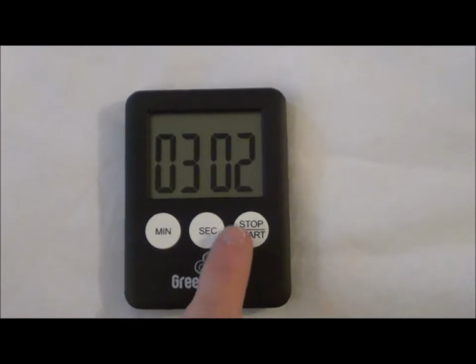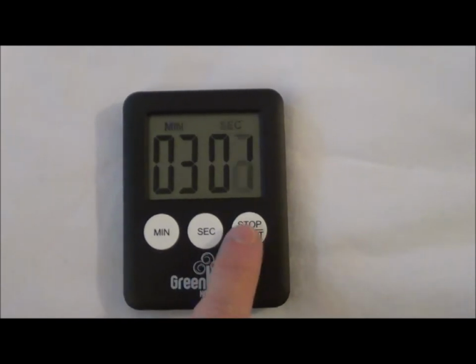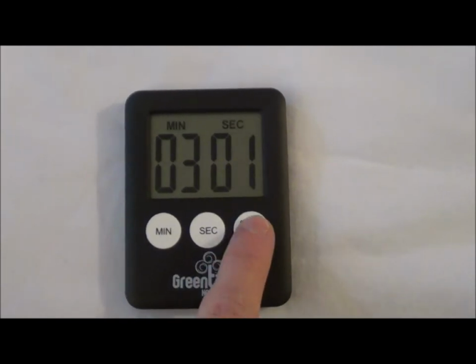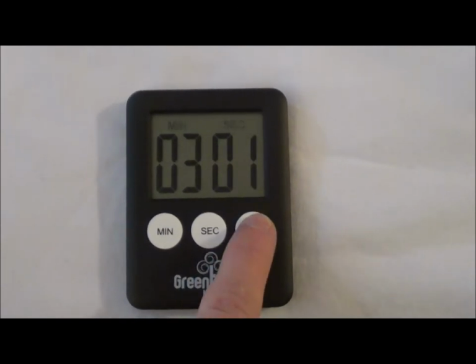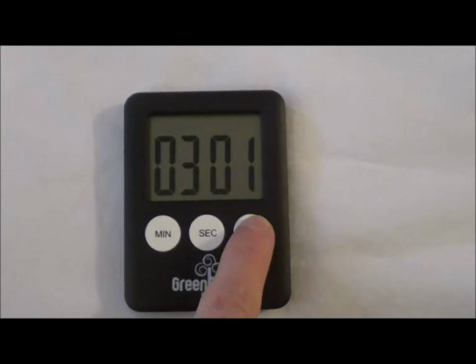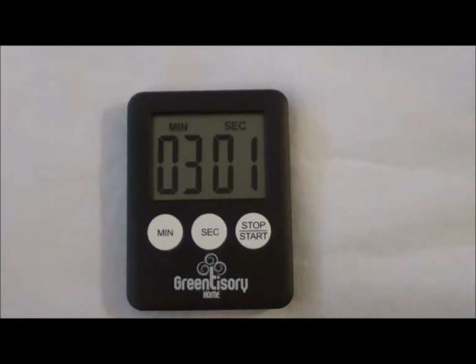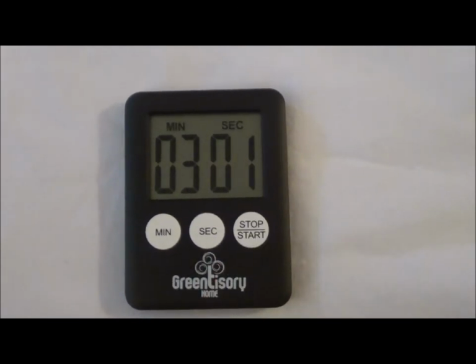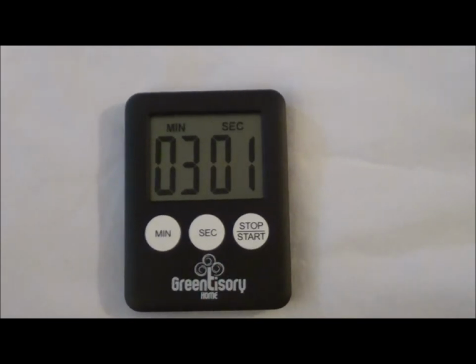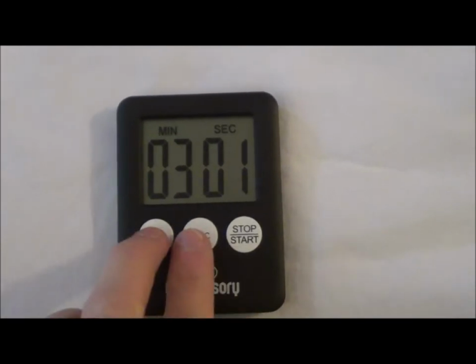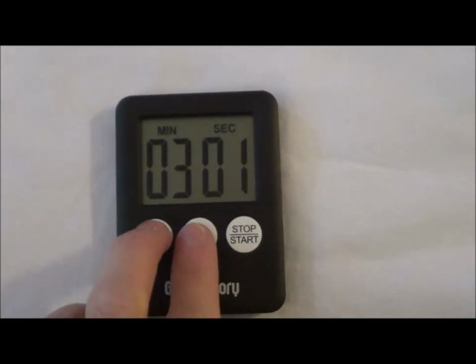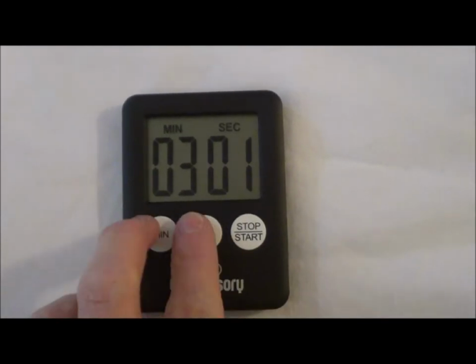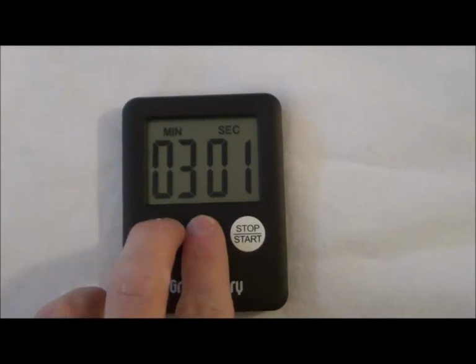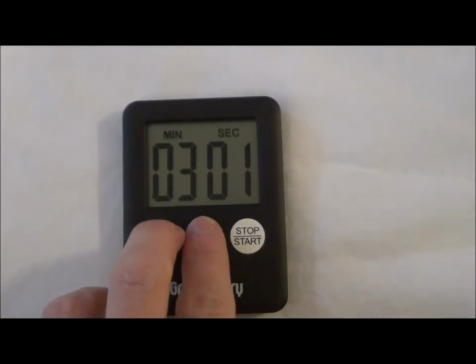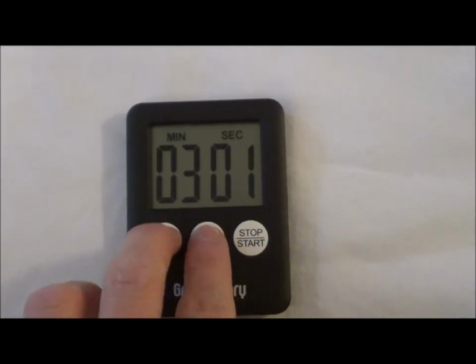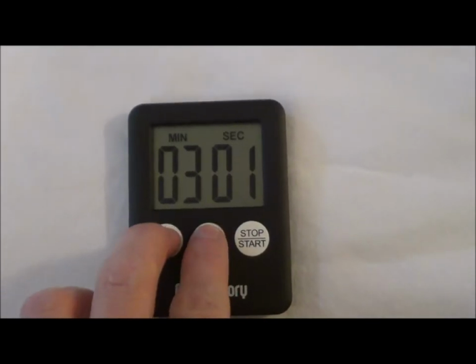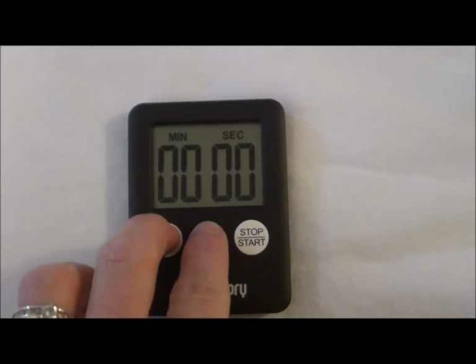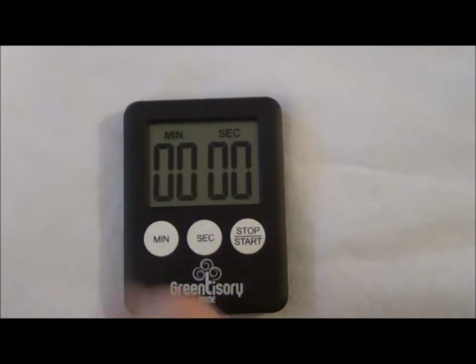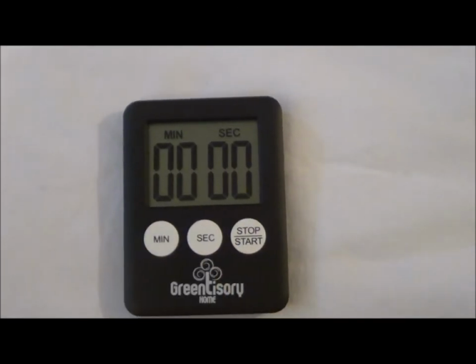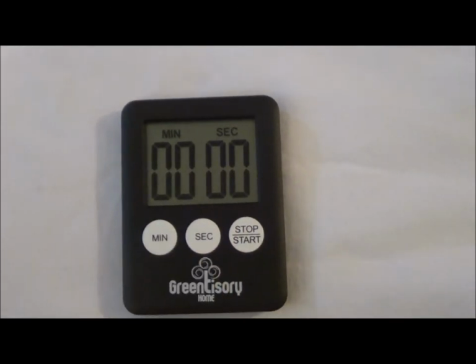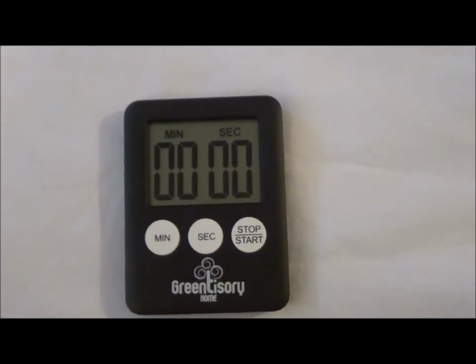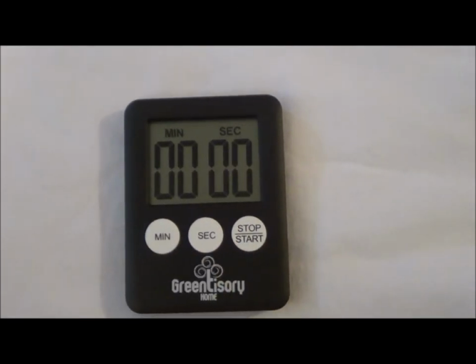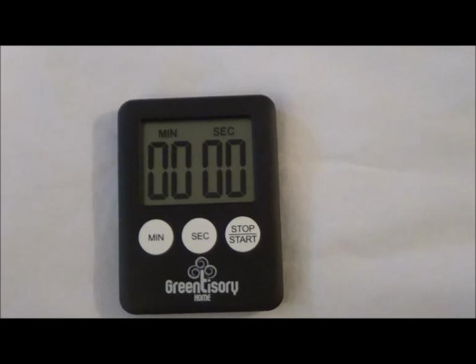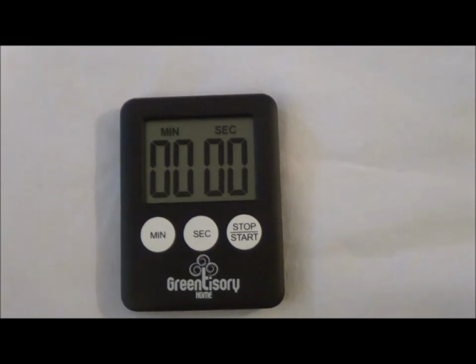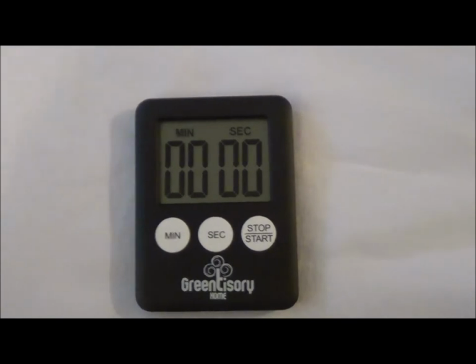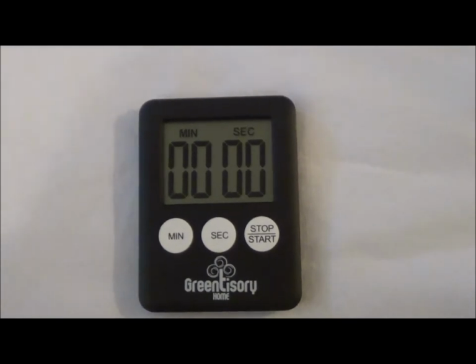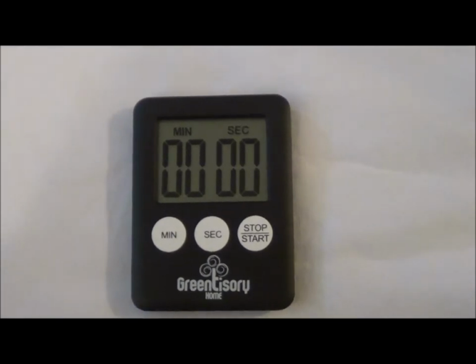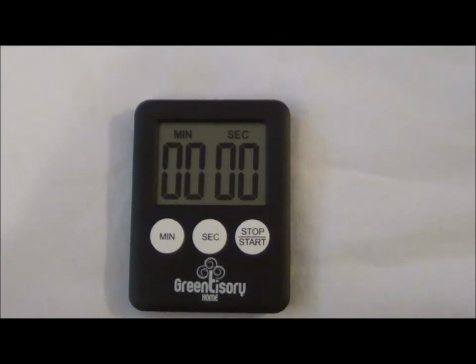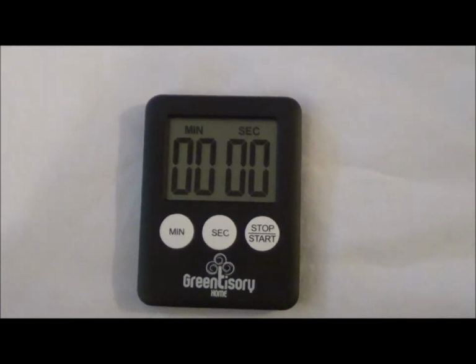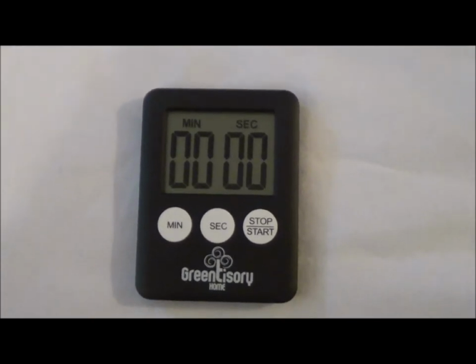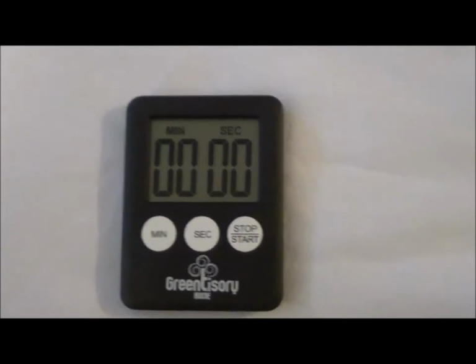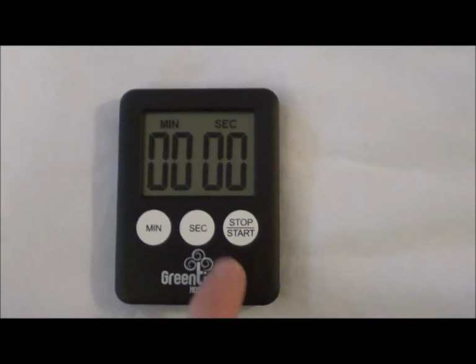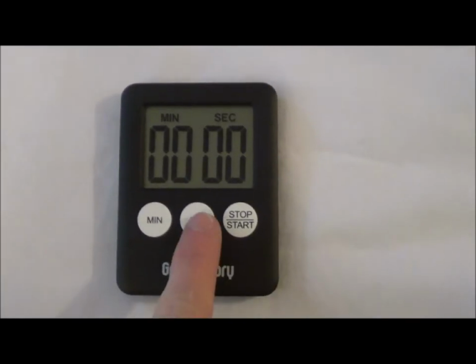If you need to stop it, you press stop. And if you want to clear it, you press these two together — the minute and the second. It's that easy to use.